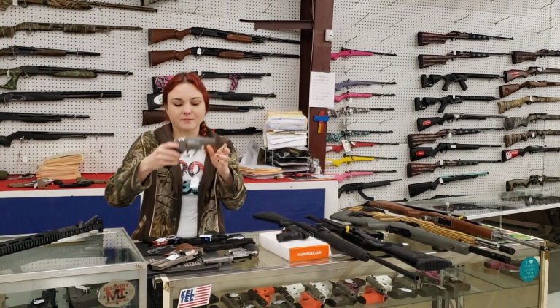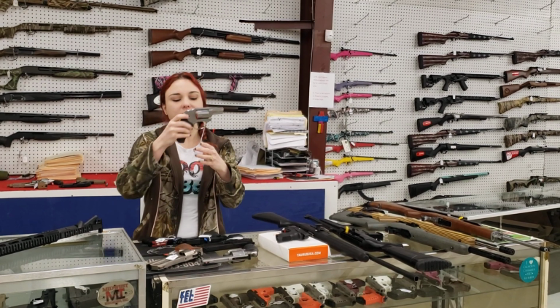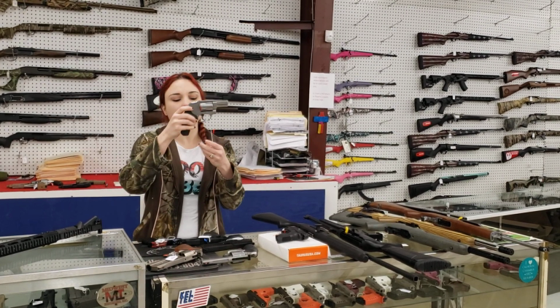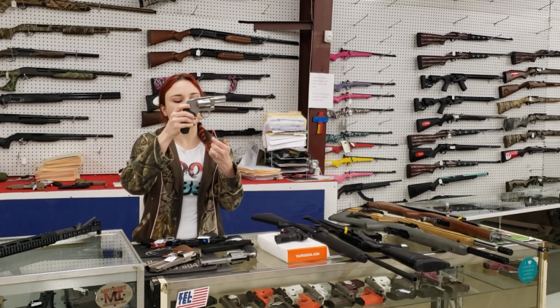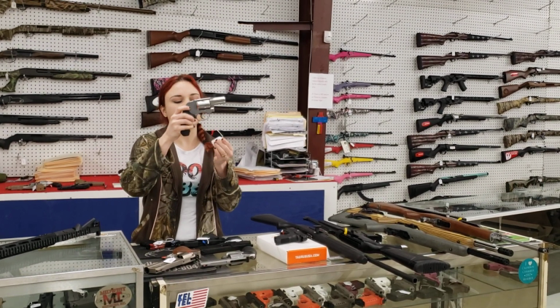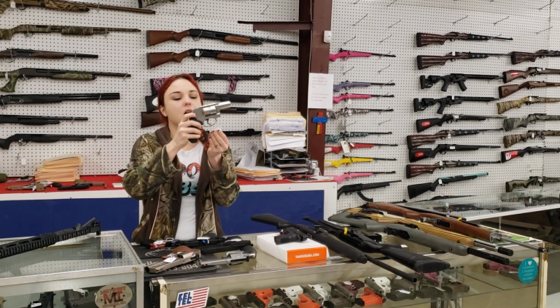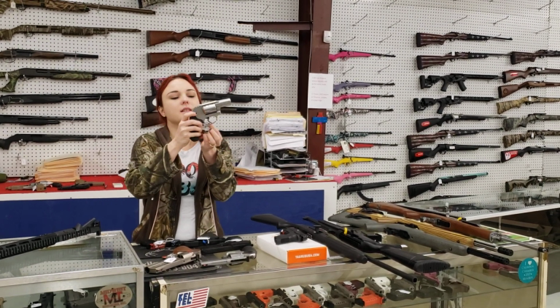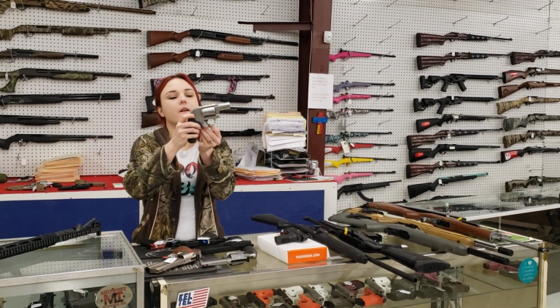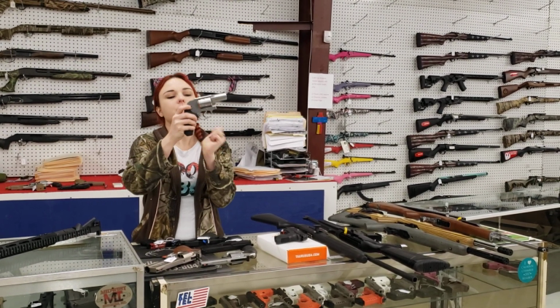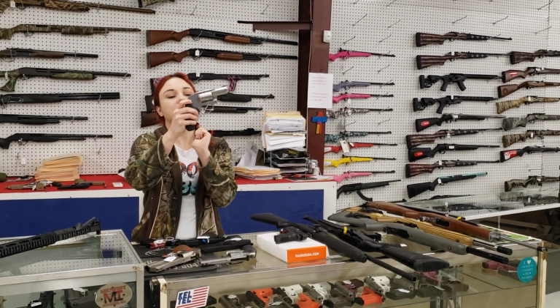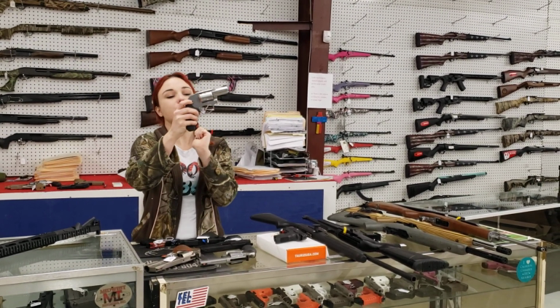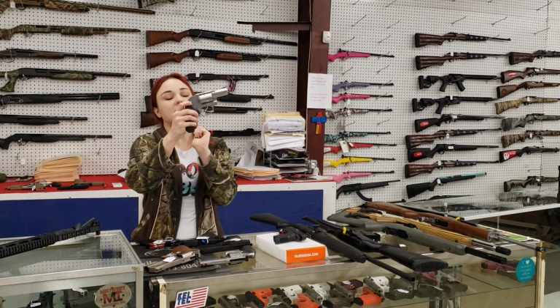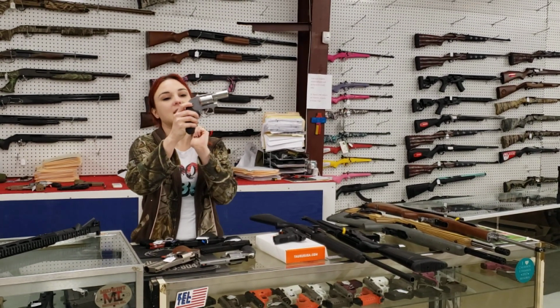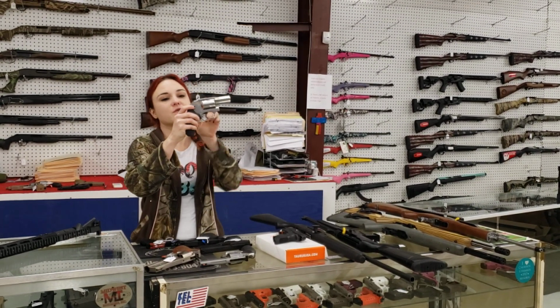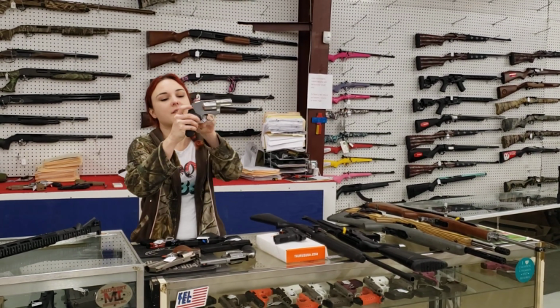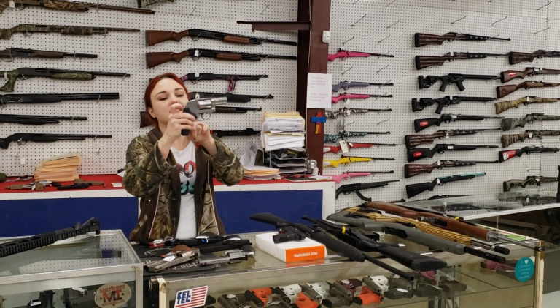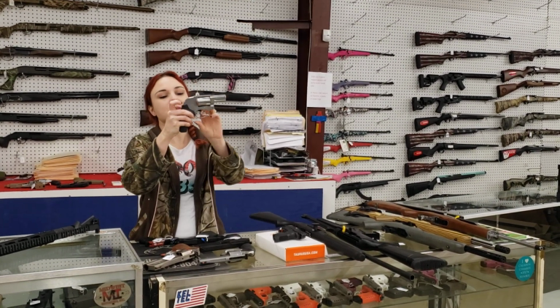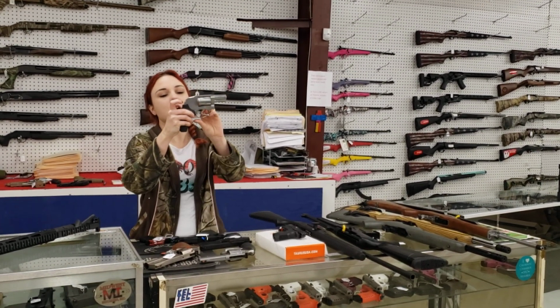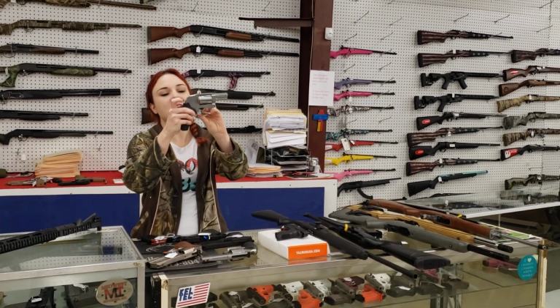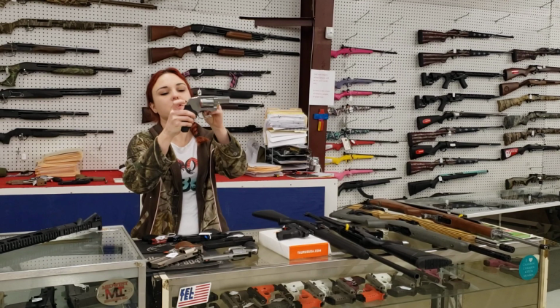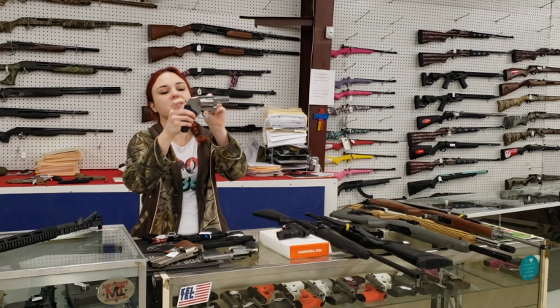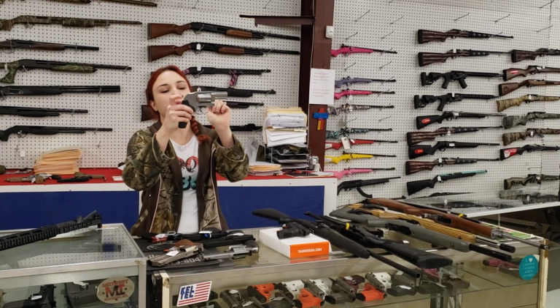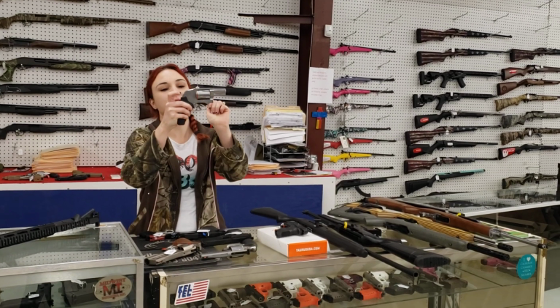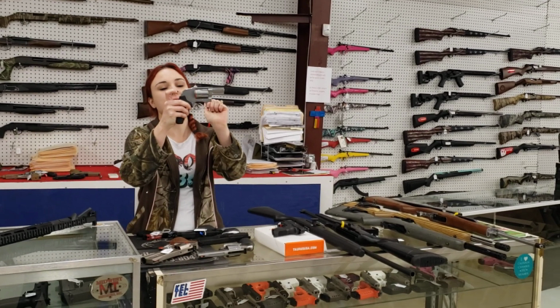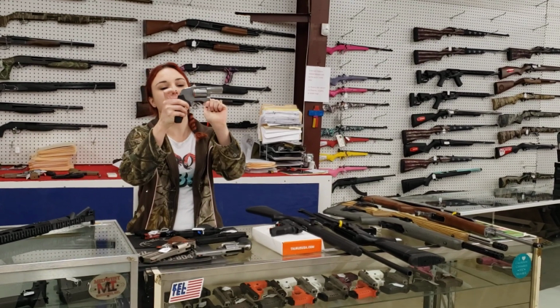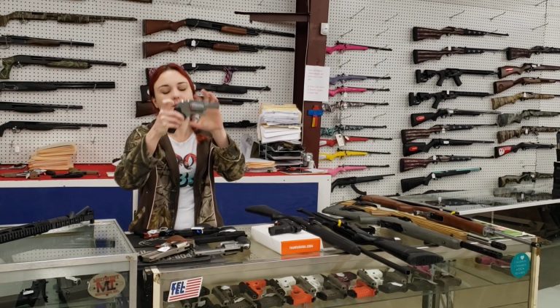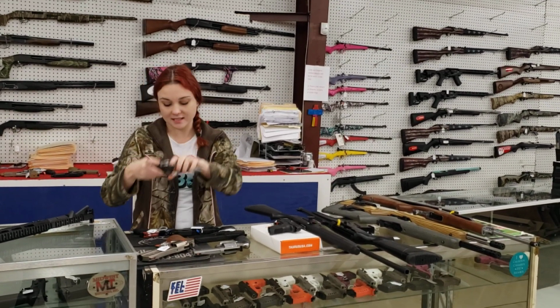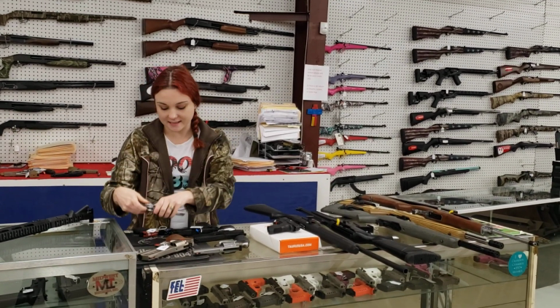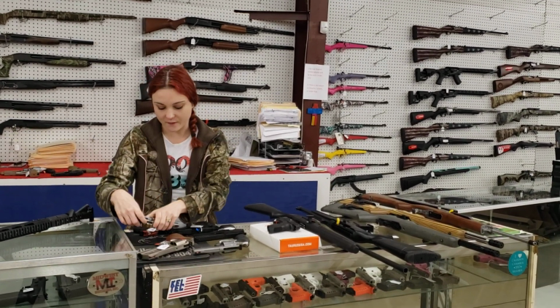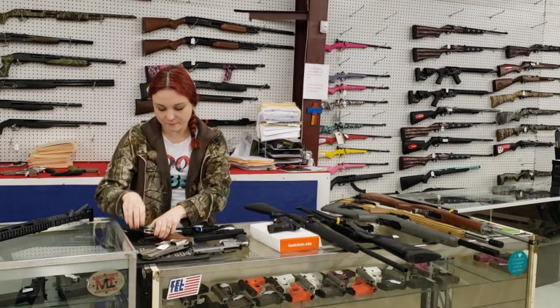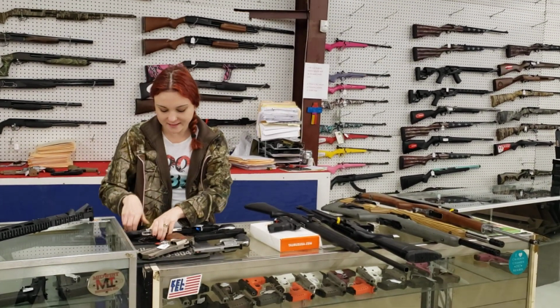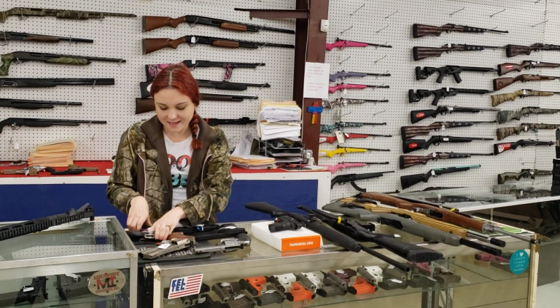Smith & Wesson 686-5. This is the Bob Hammer. She's .357 Magnum. She's $605 plus tax.